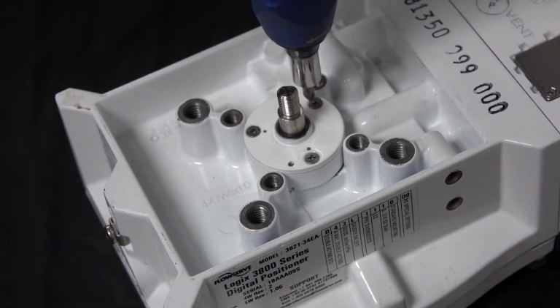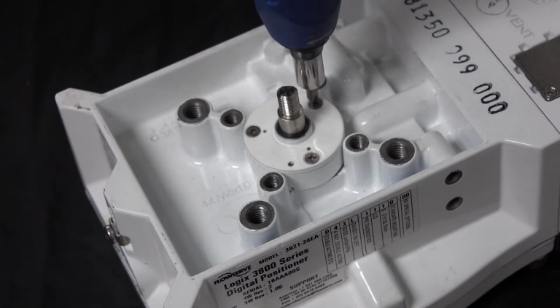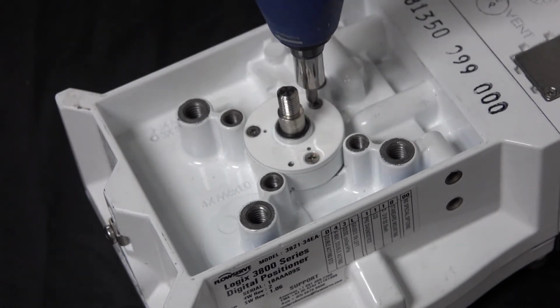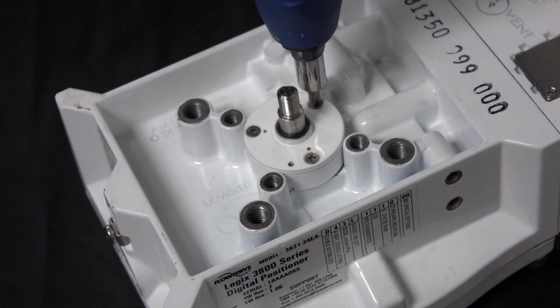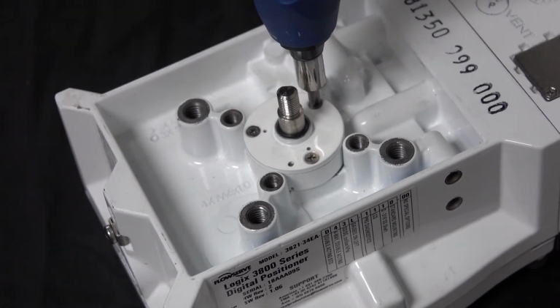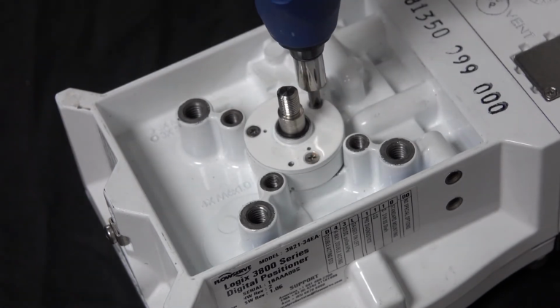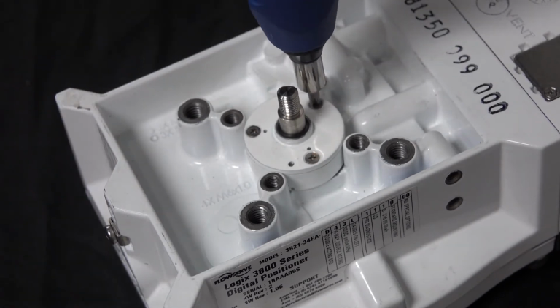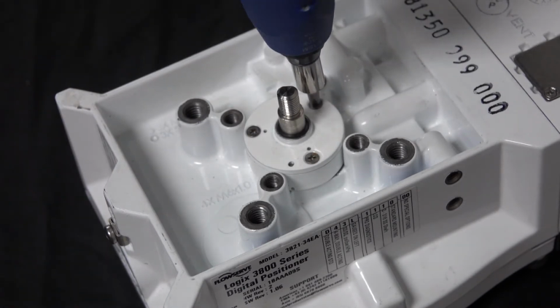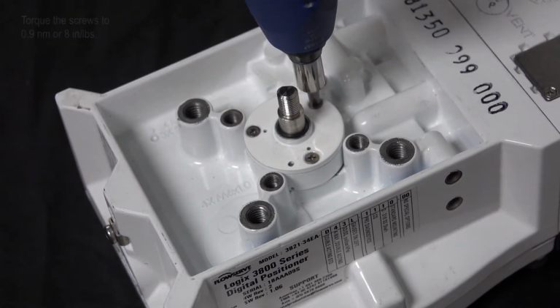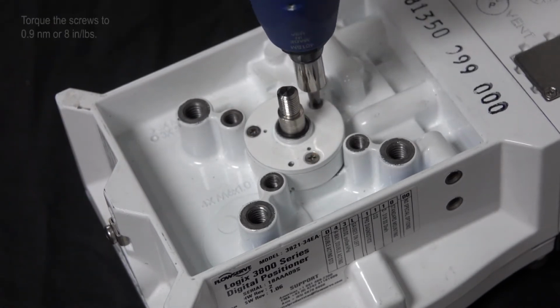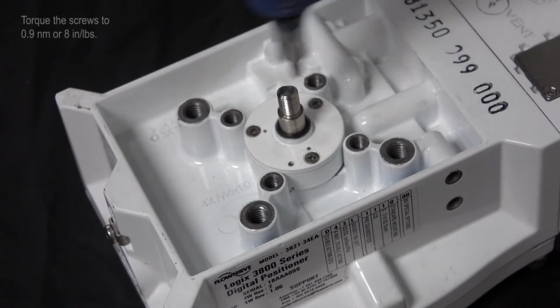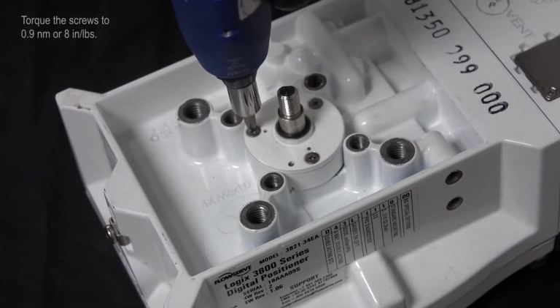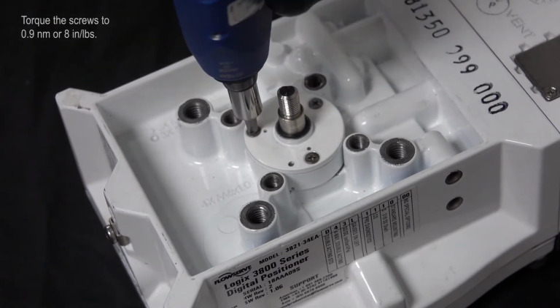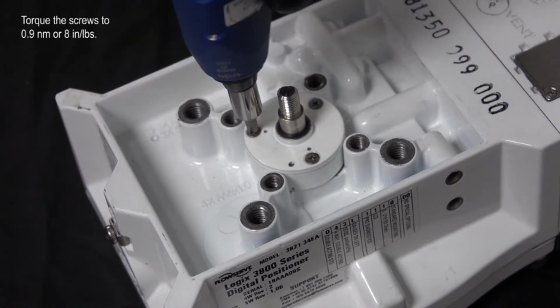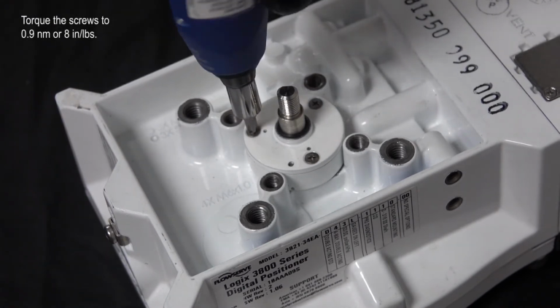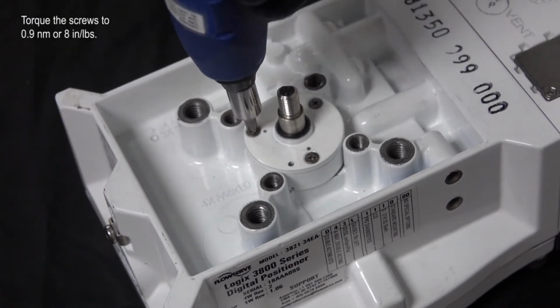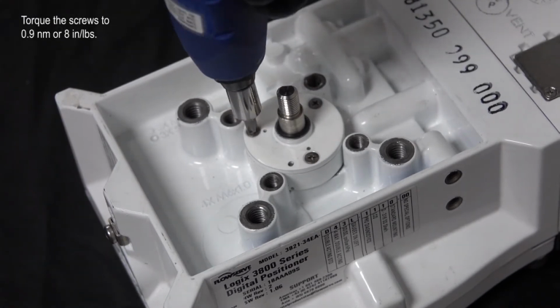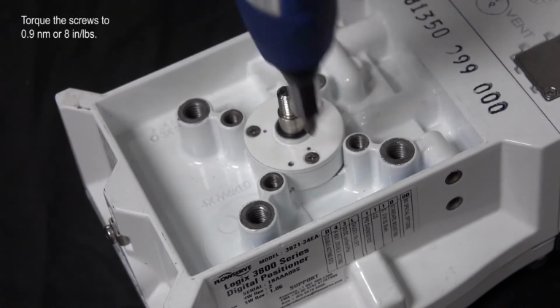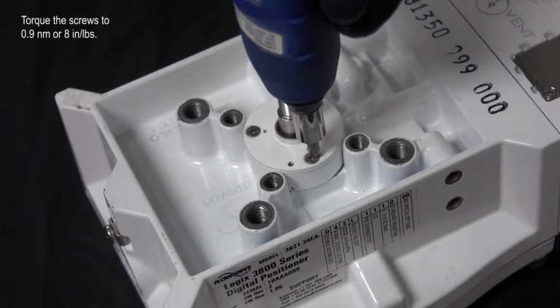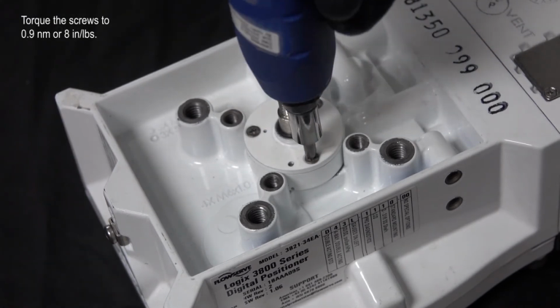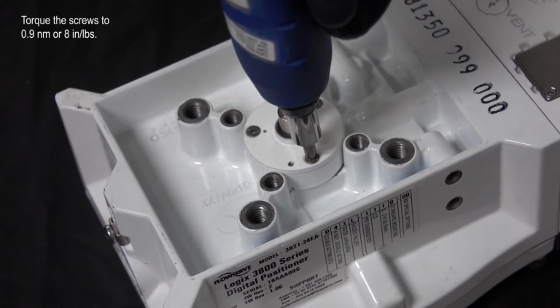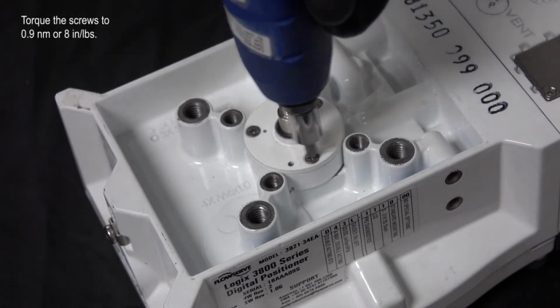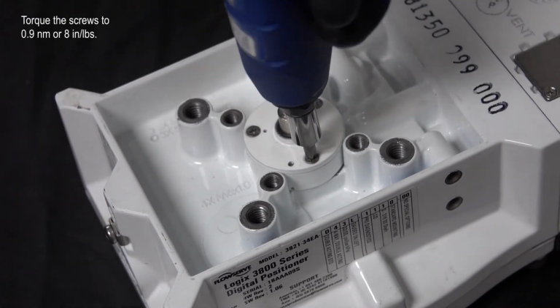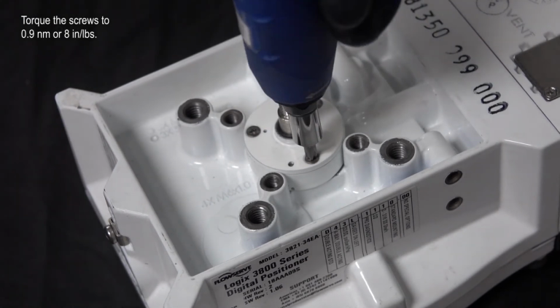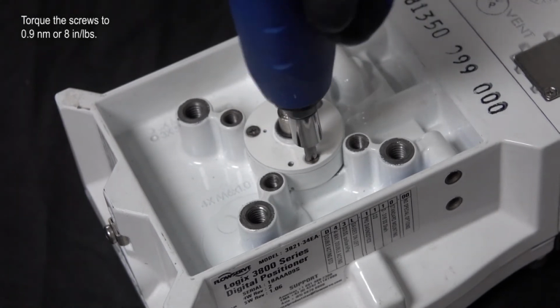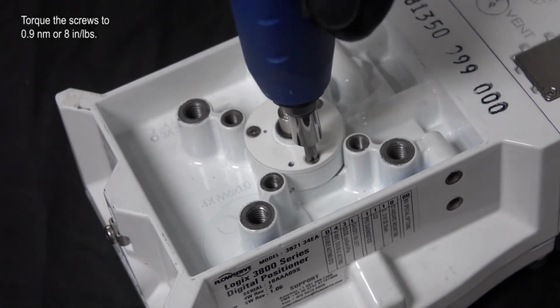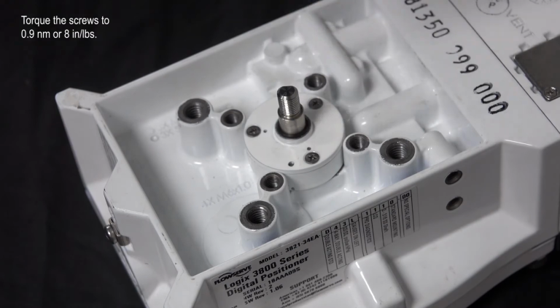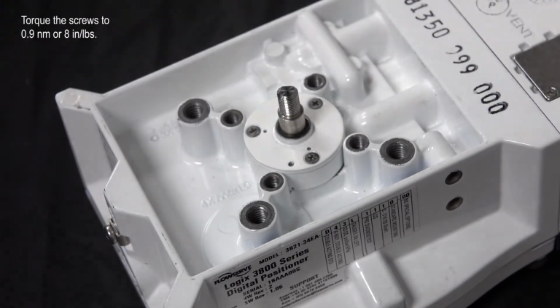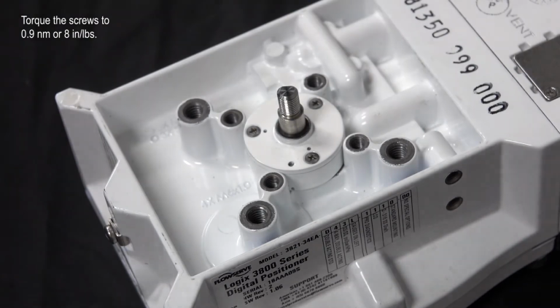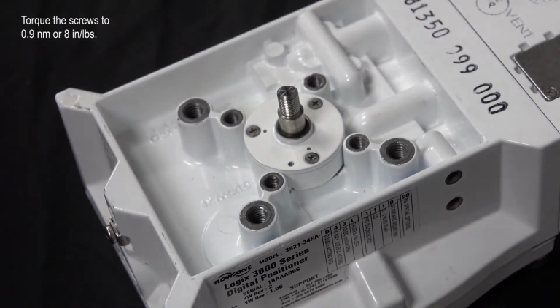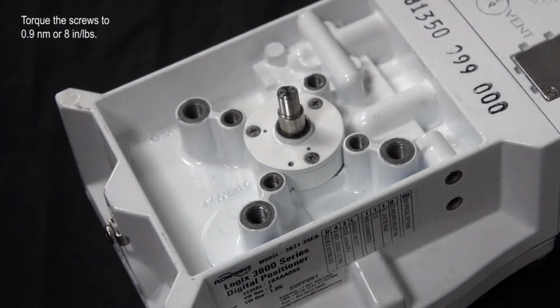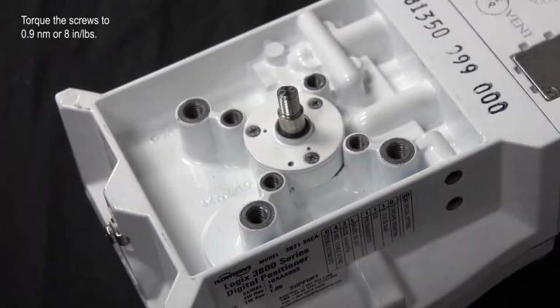Torque the screws to 0.9 newton meters or 8 inch pounds.